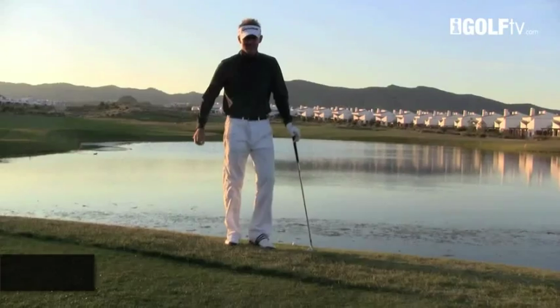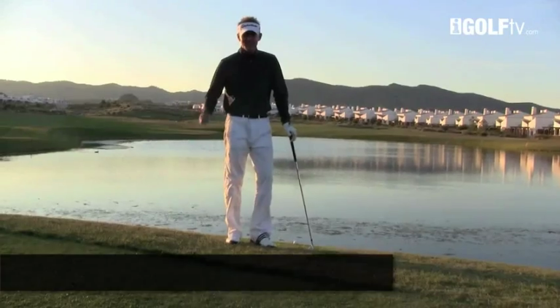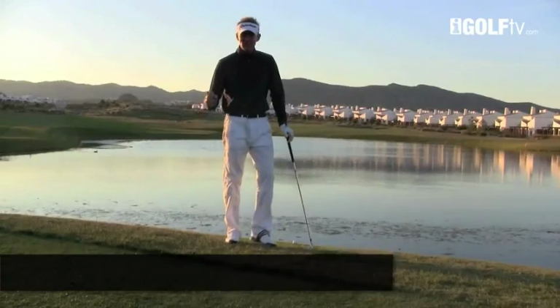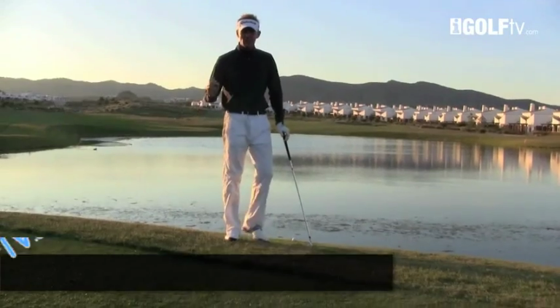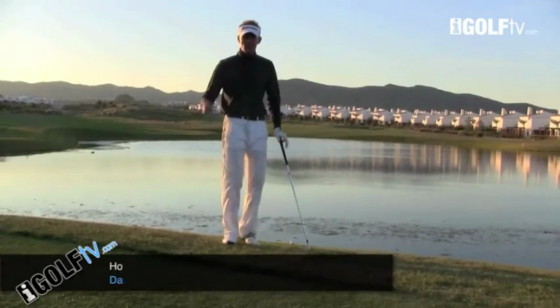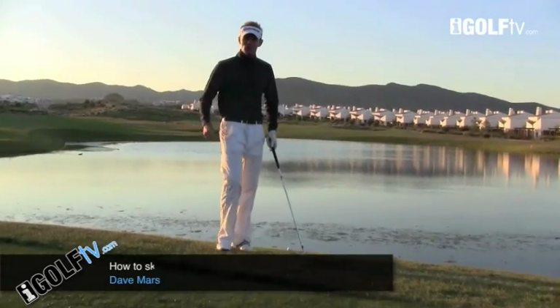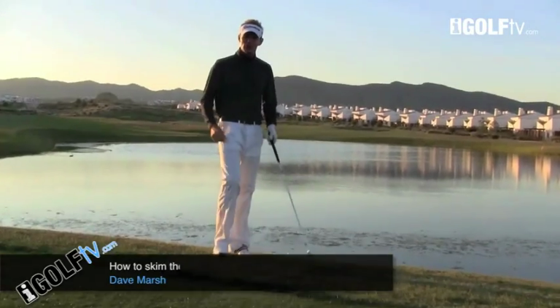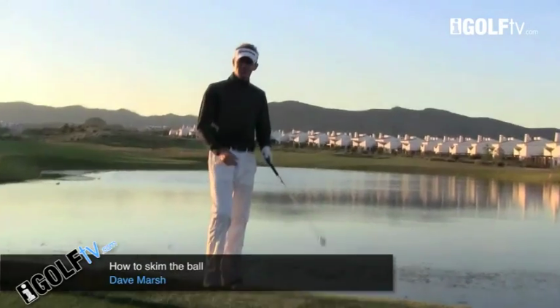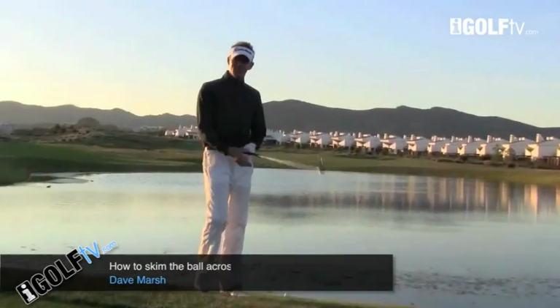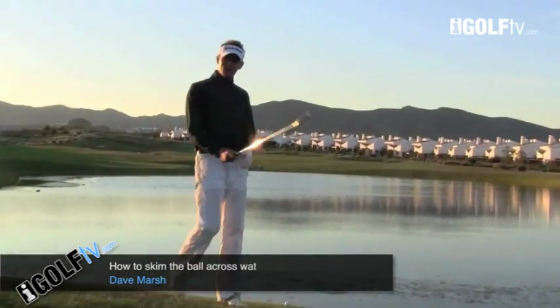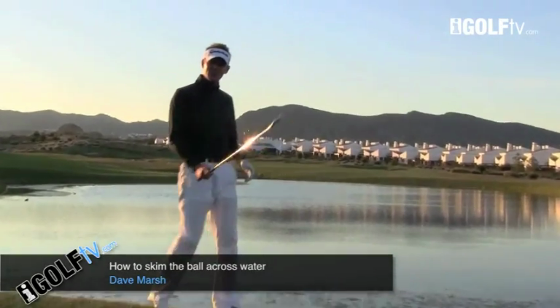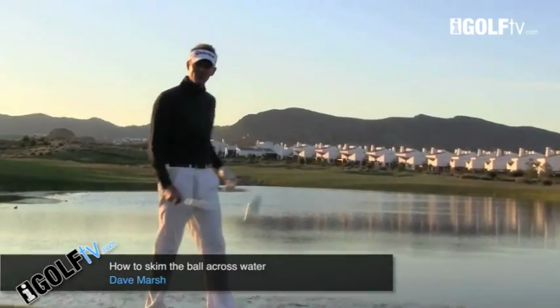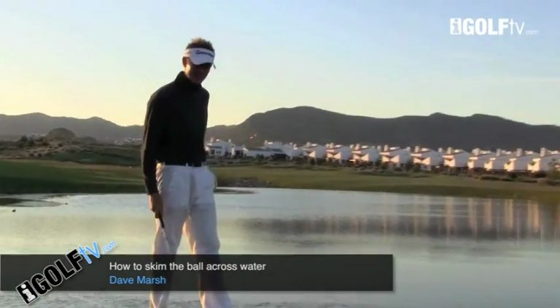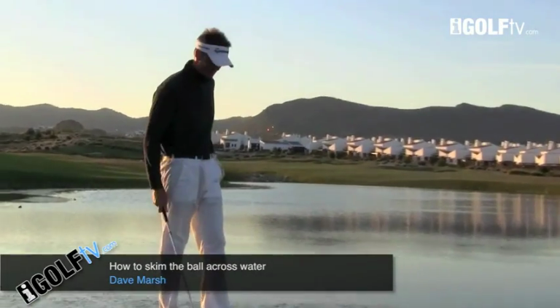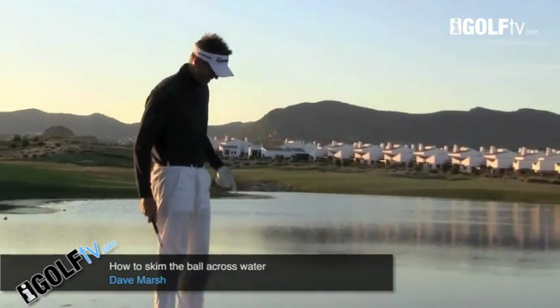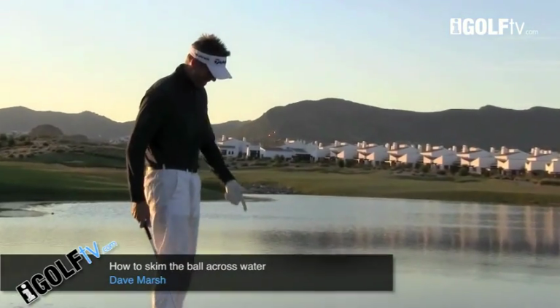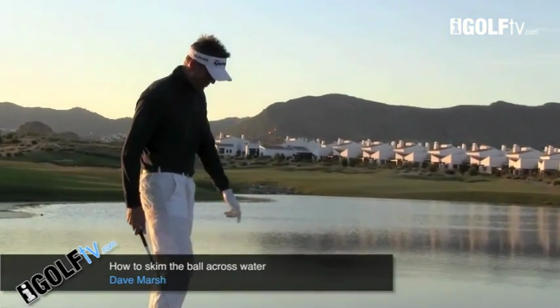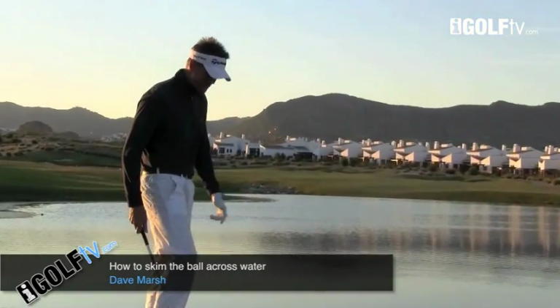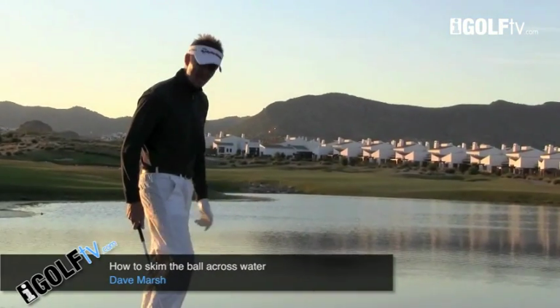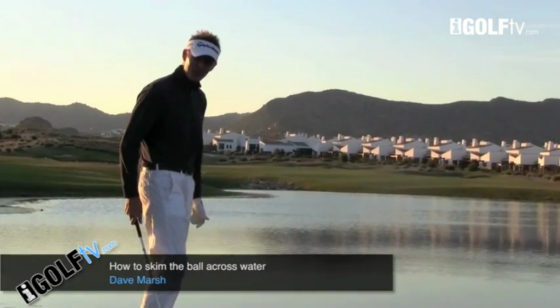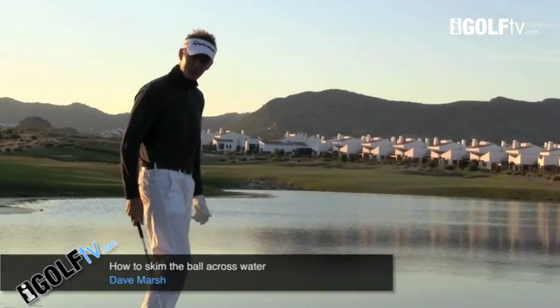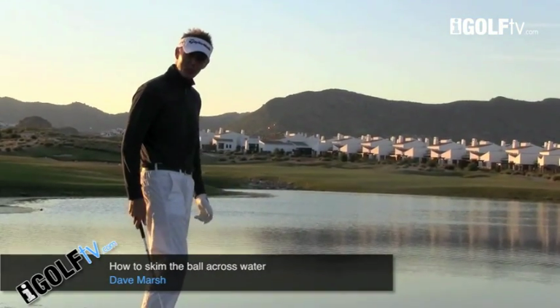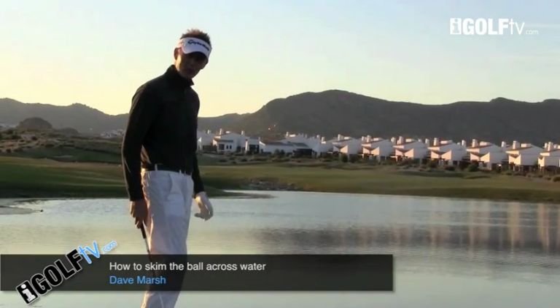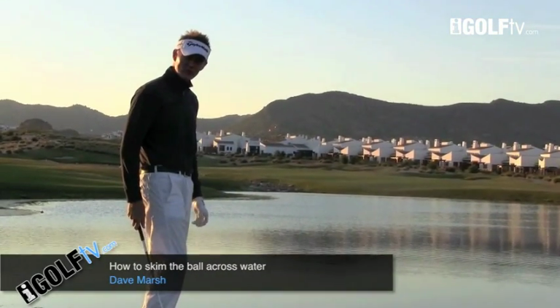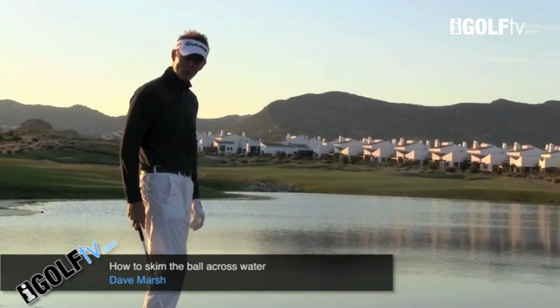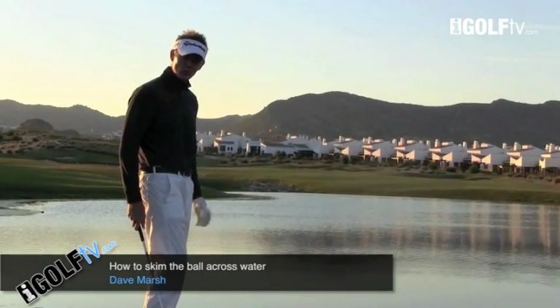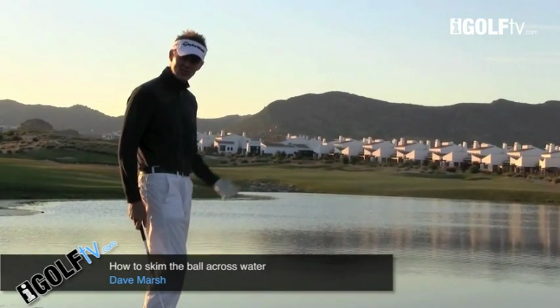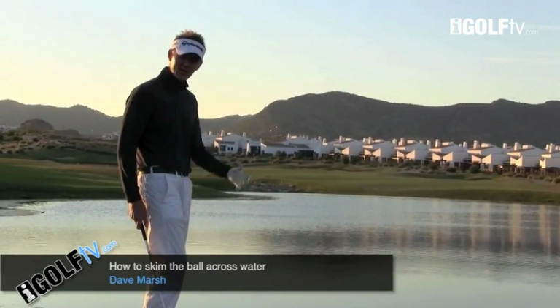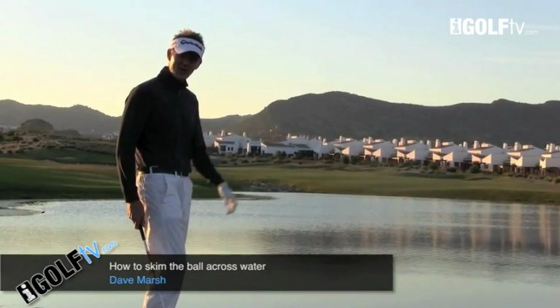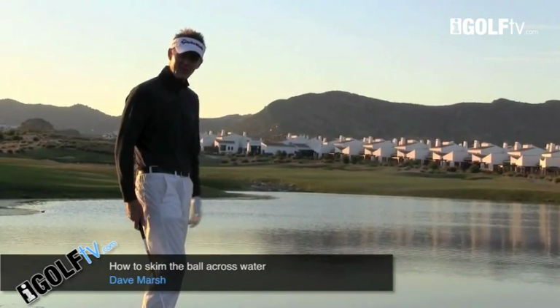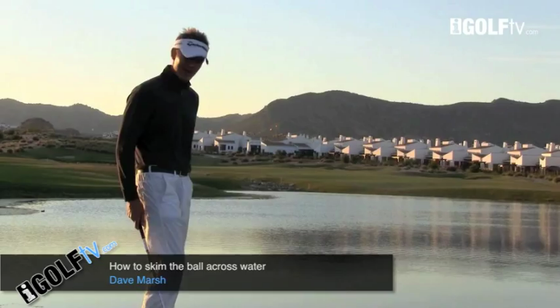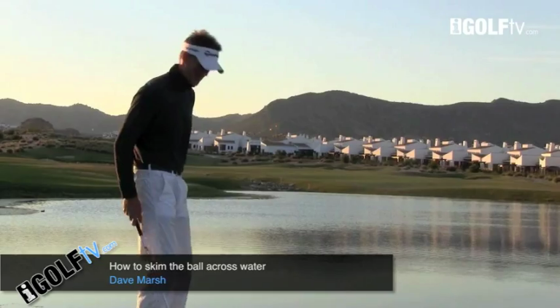Let me show you a cool shot to impress your friends — how to skip a ball across the water on purpose.